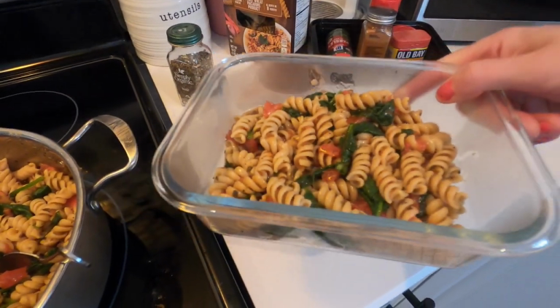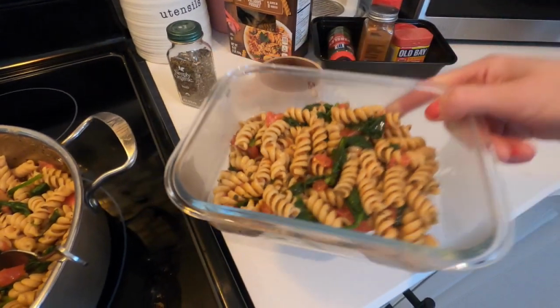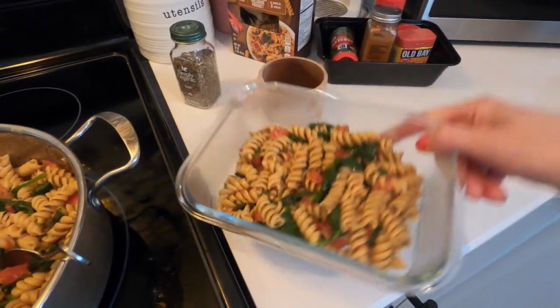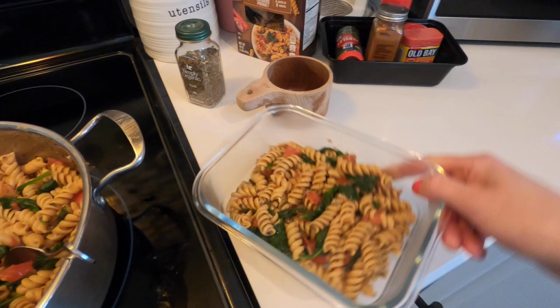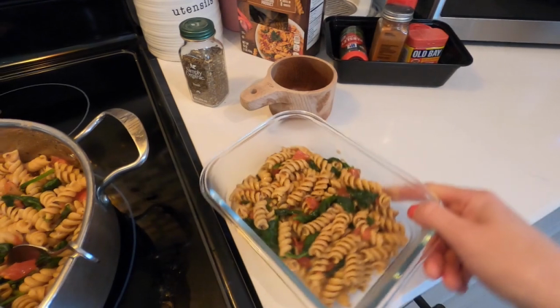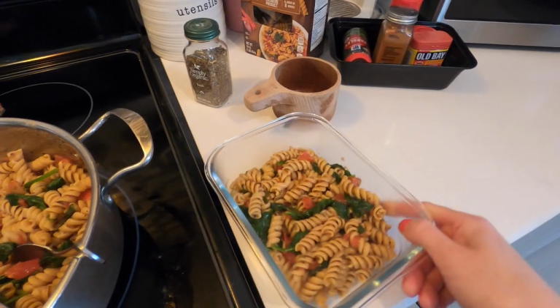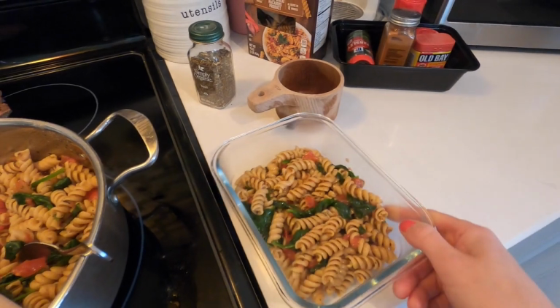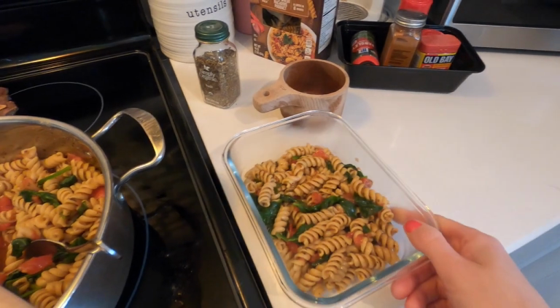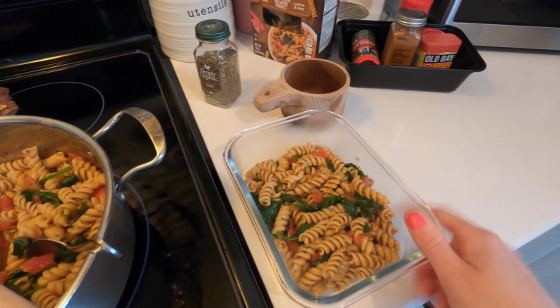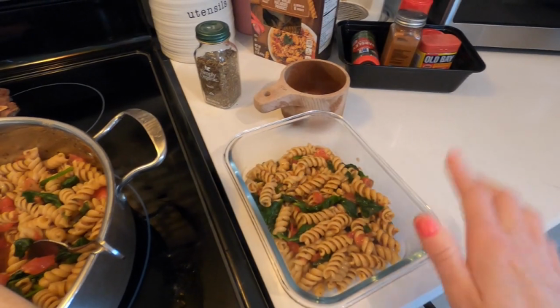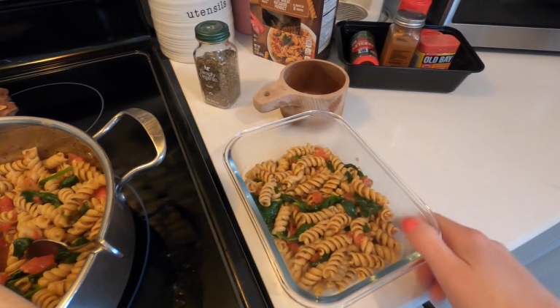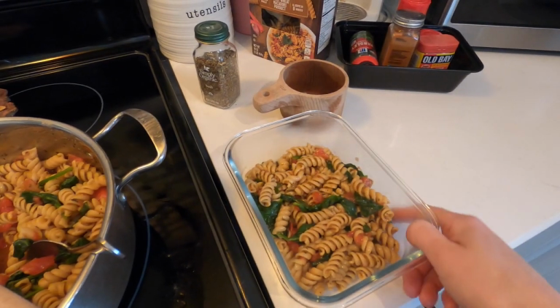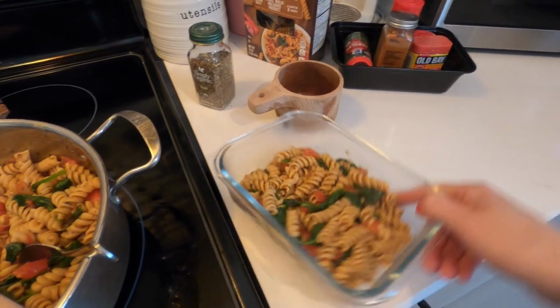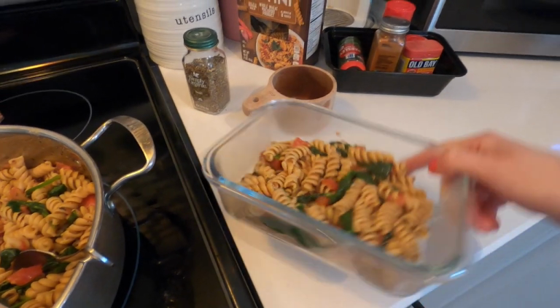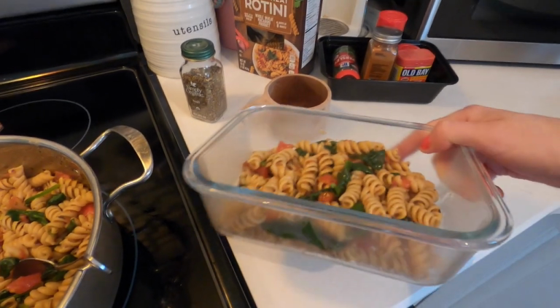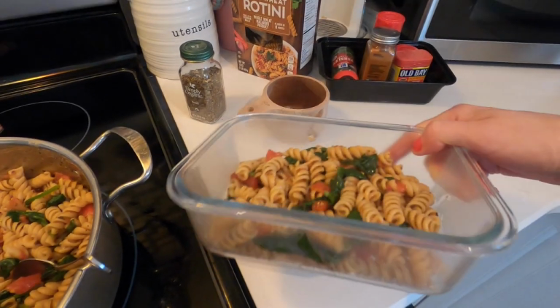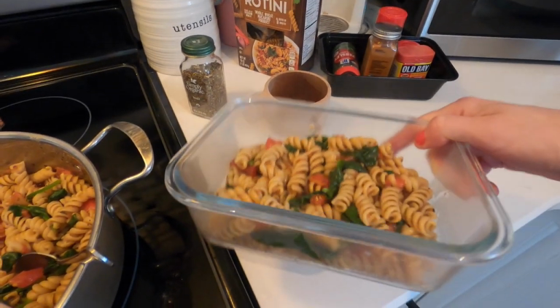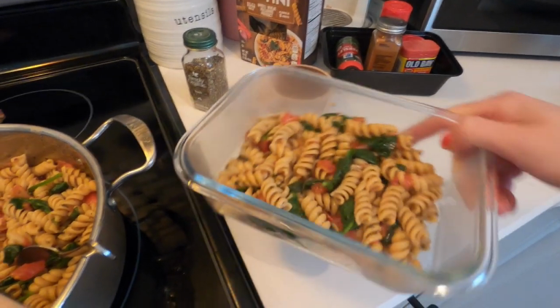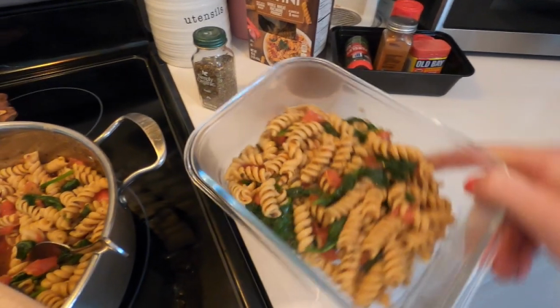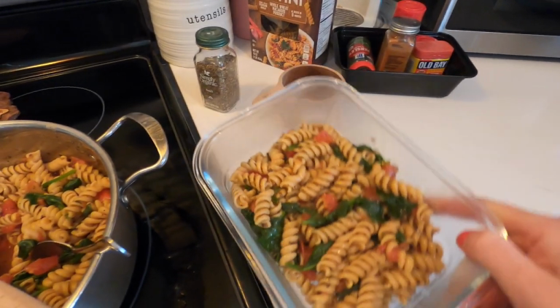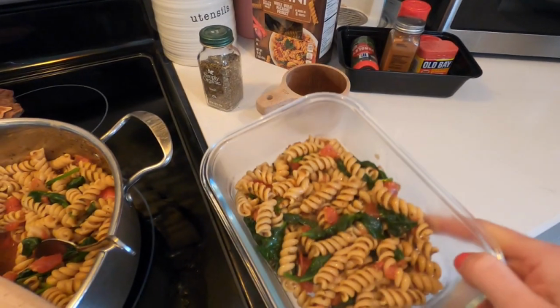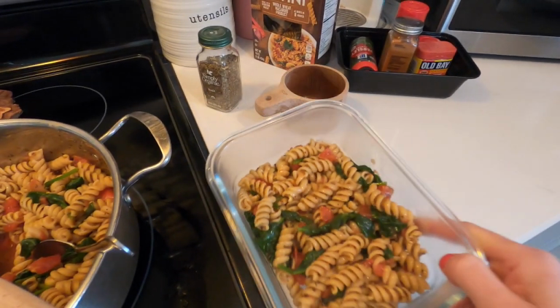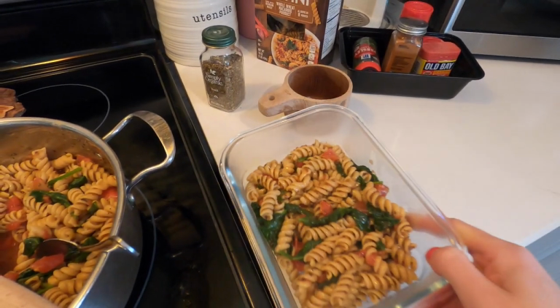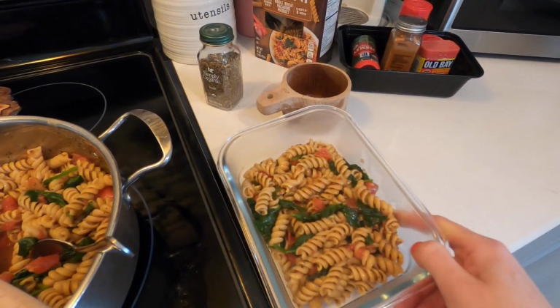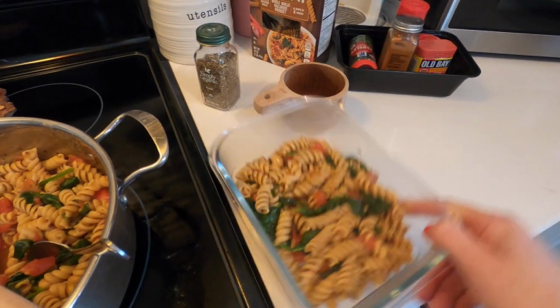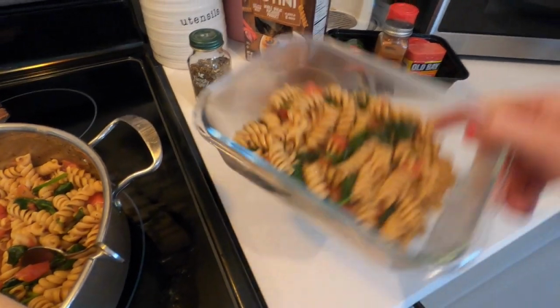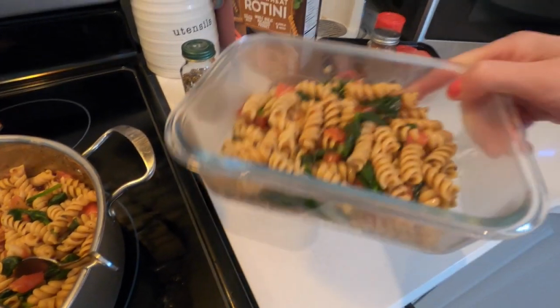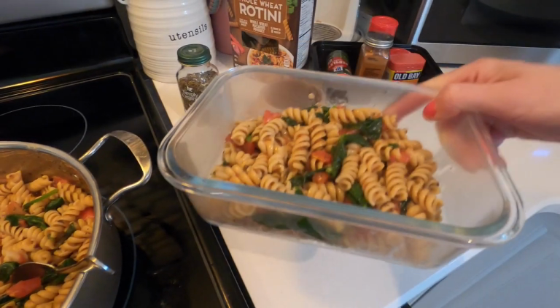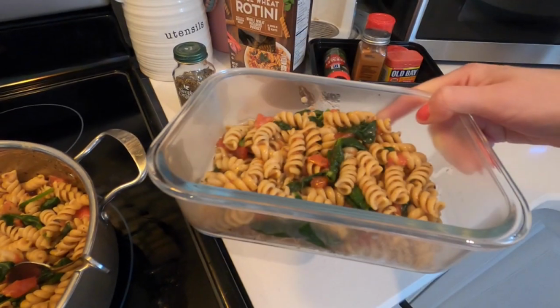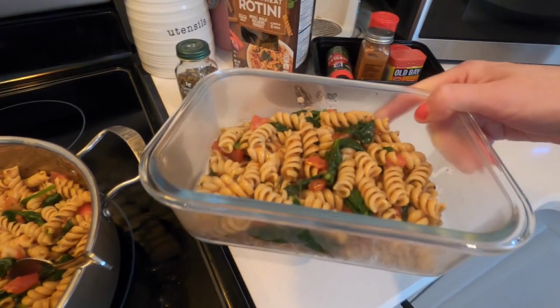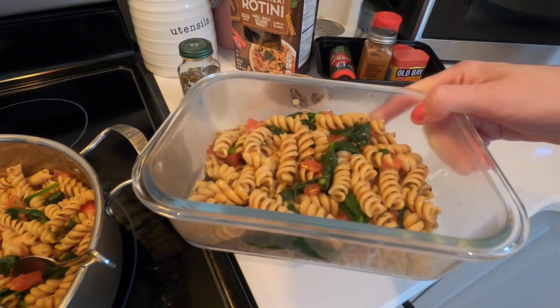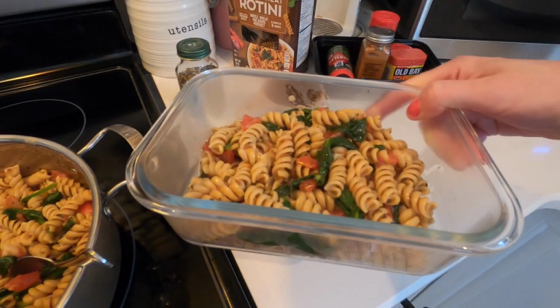I love these and I love how the lids work. They're great if you're meal prepping meals ahead for yourself.